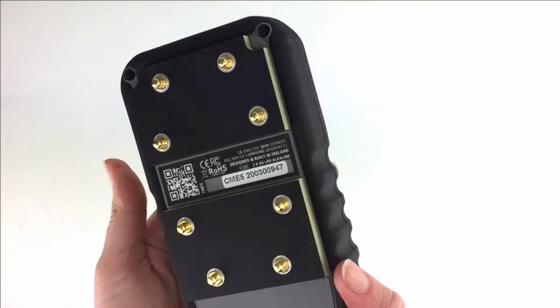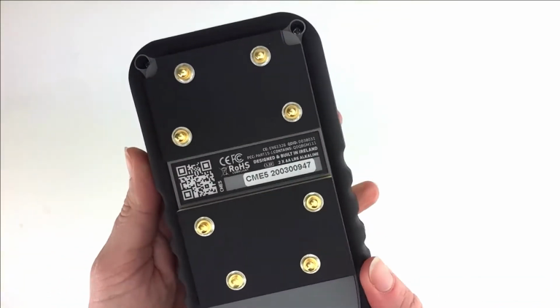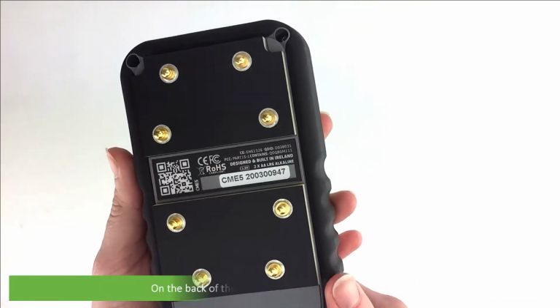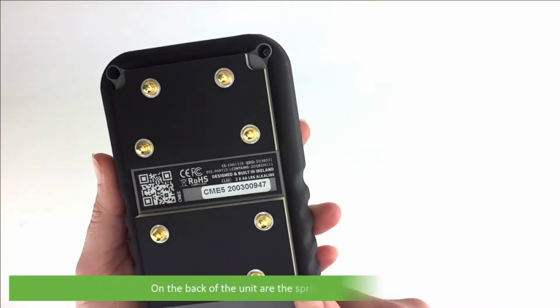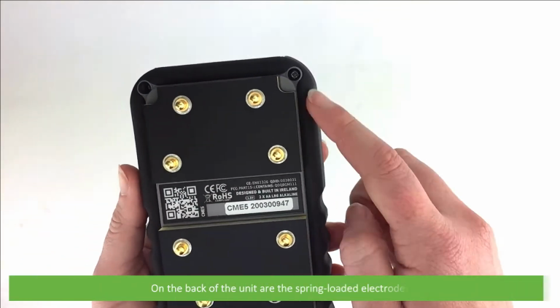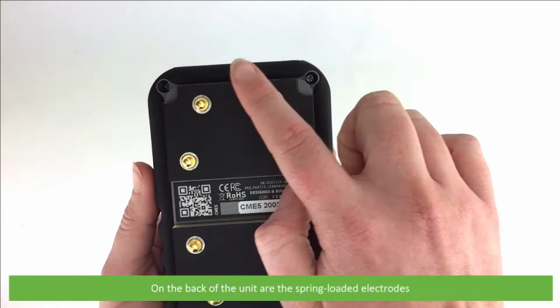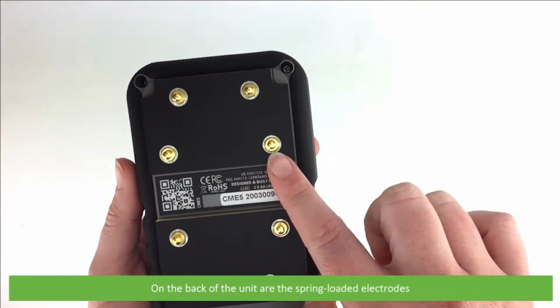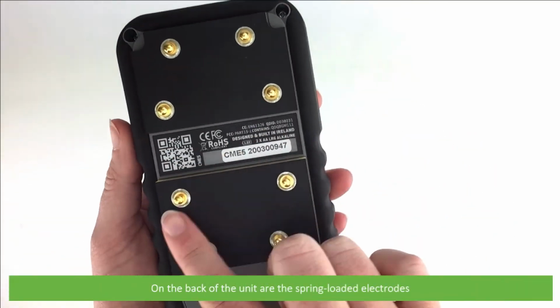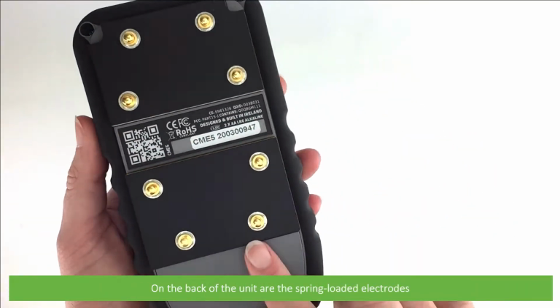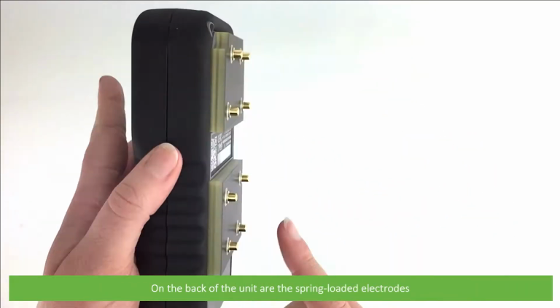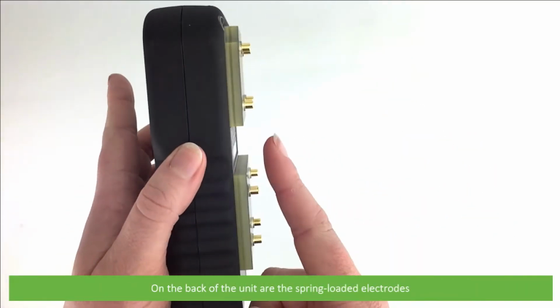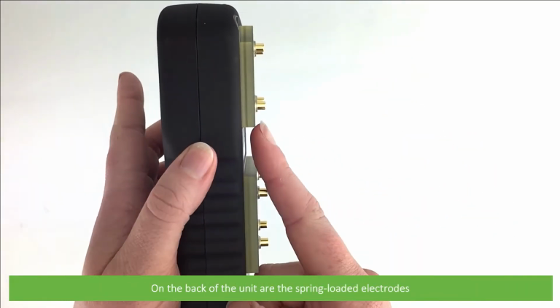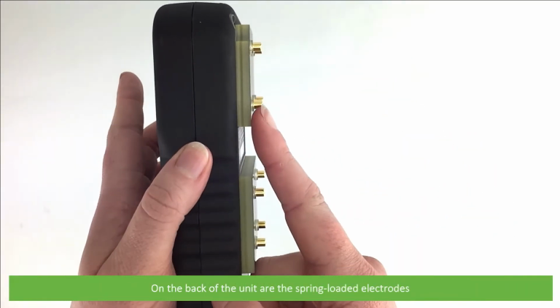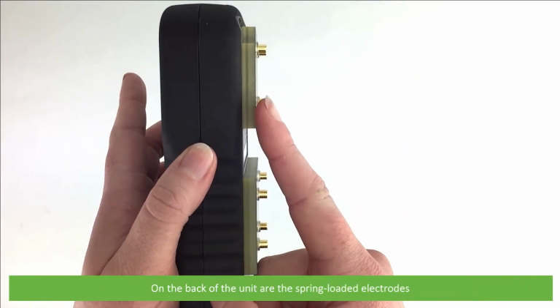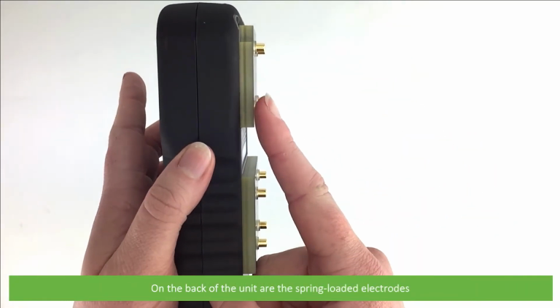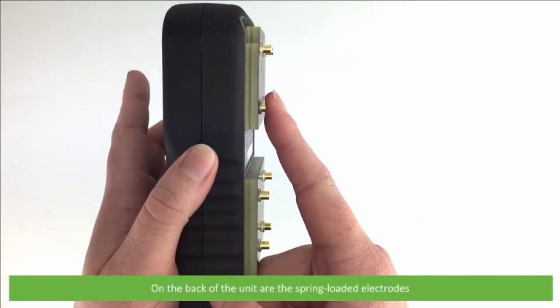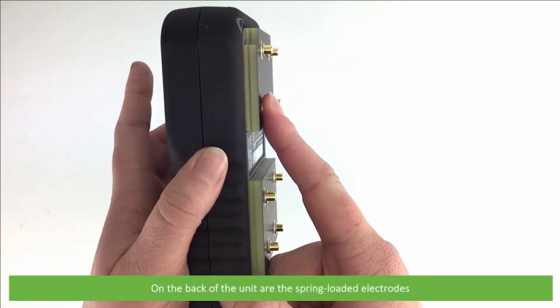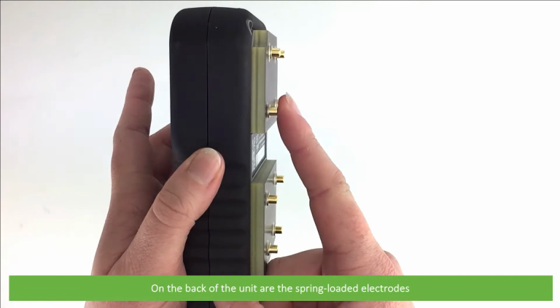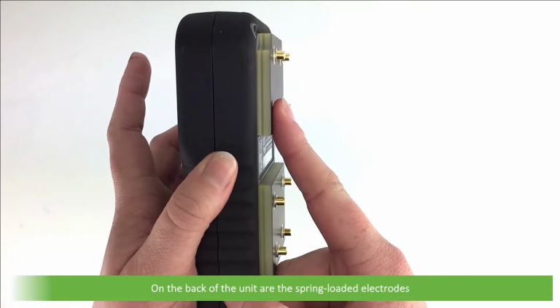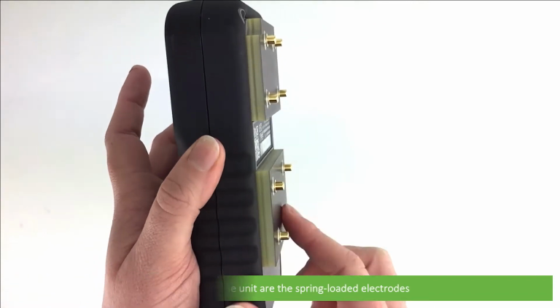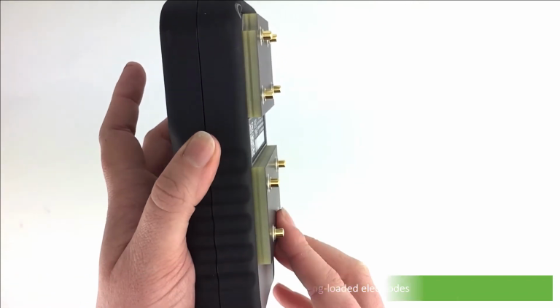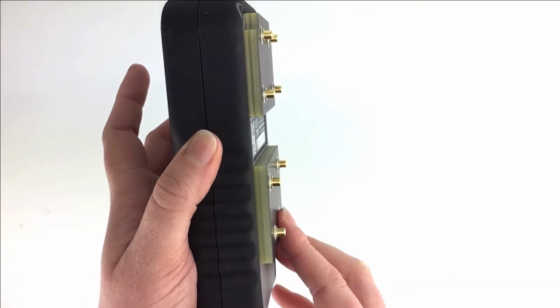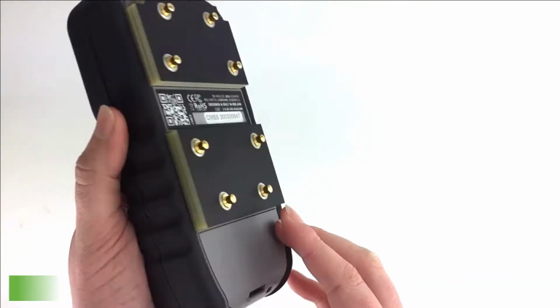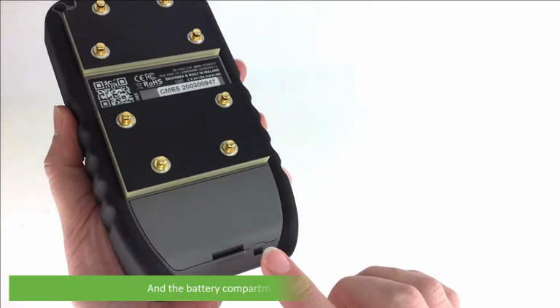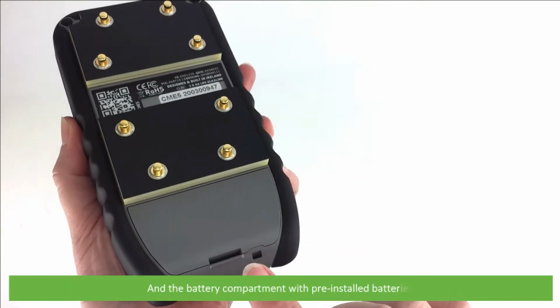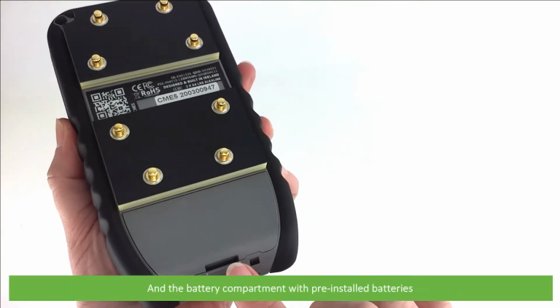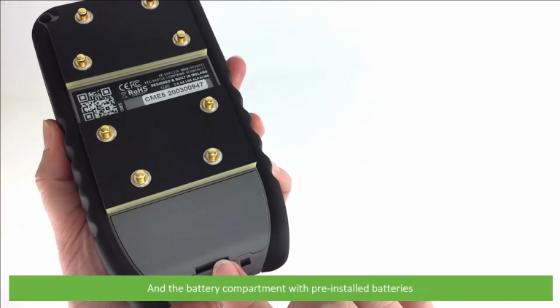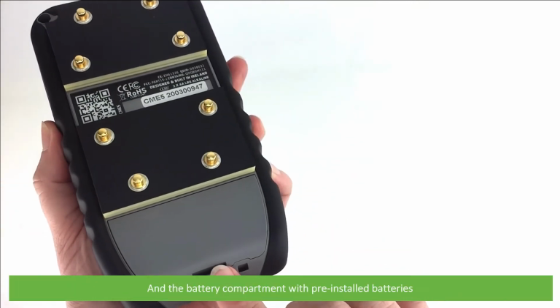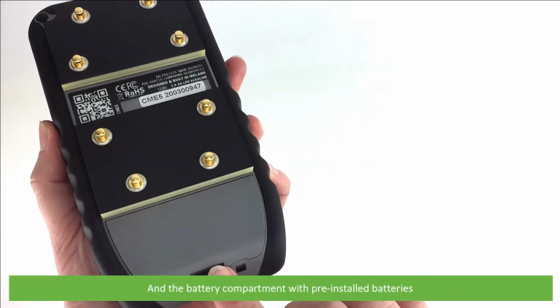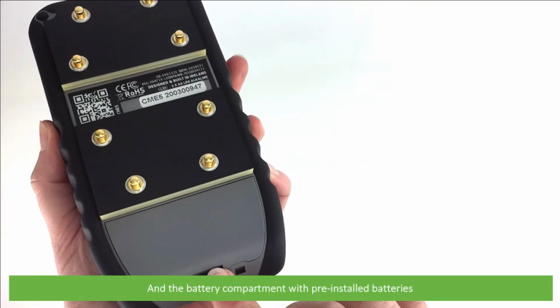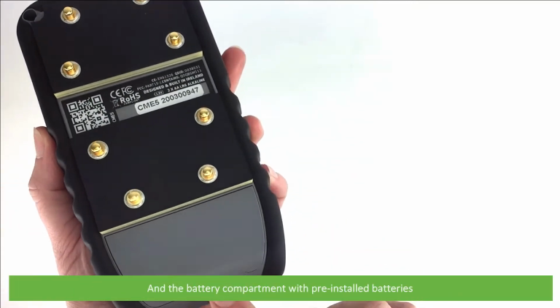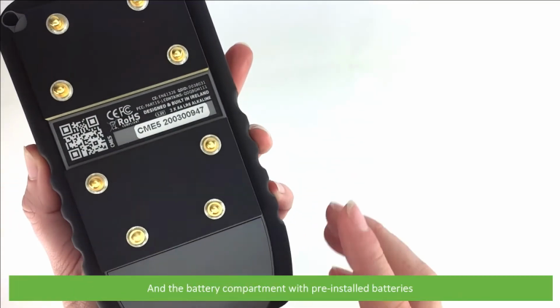On the back of the unit are the spring-loaded electrodes and the battery compartment with pre-installed batteries.